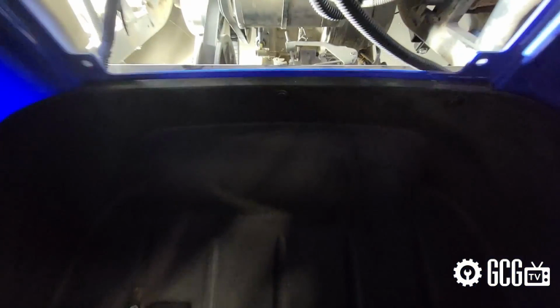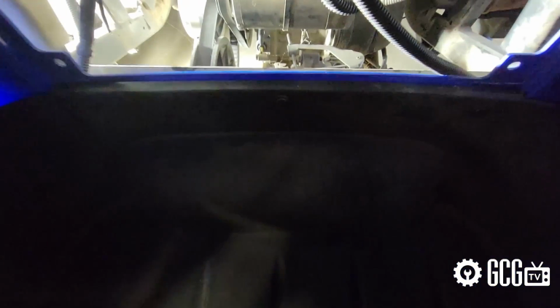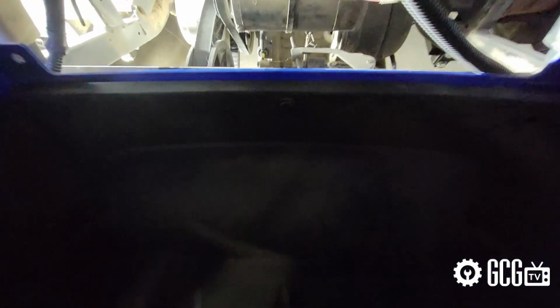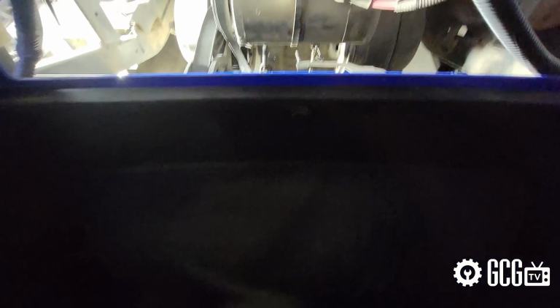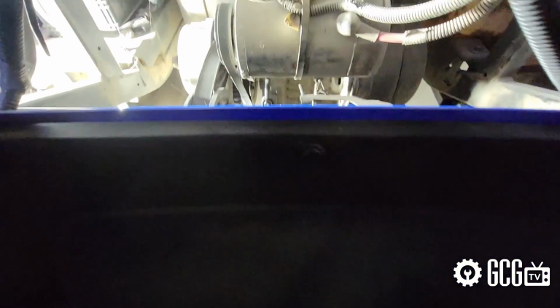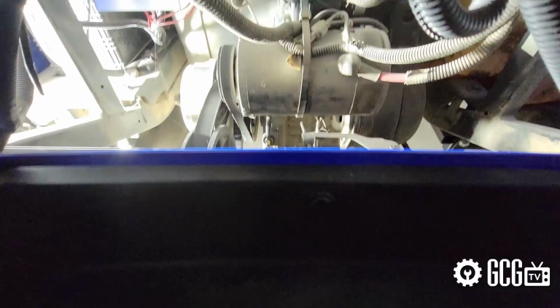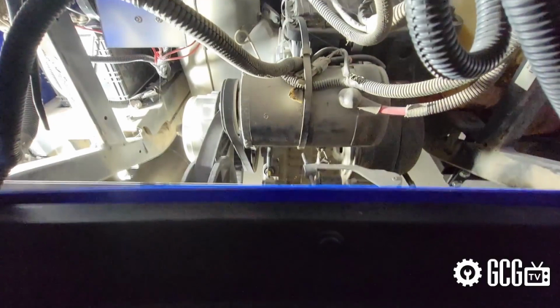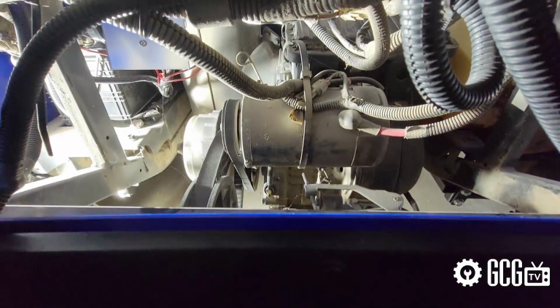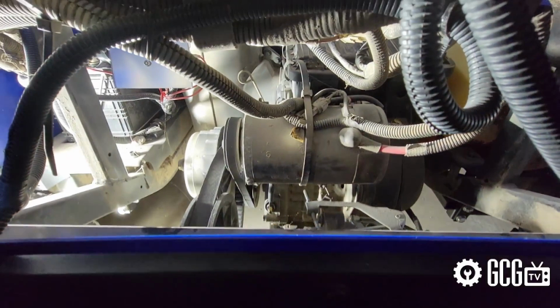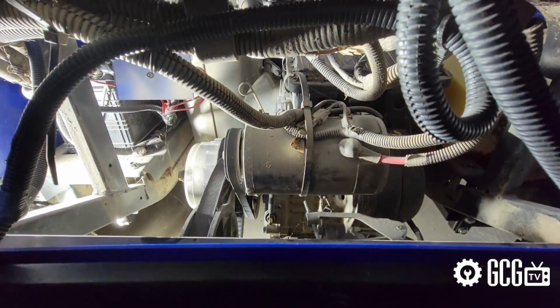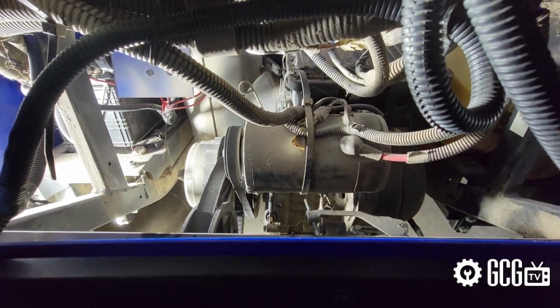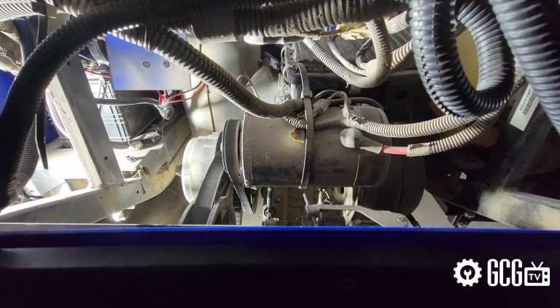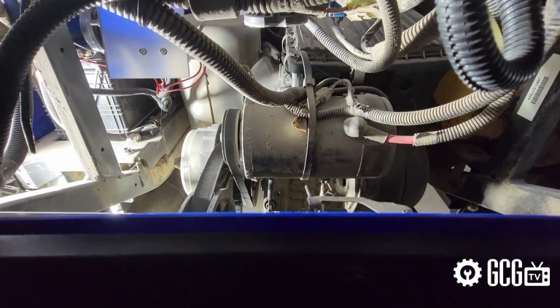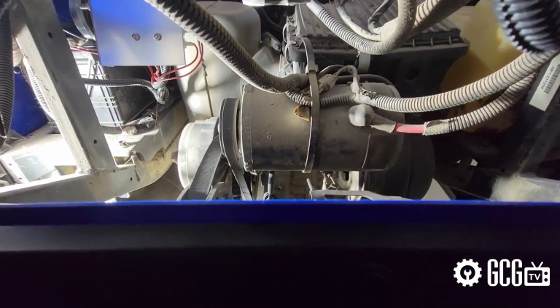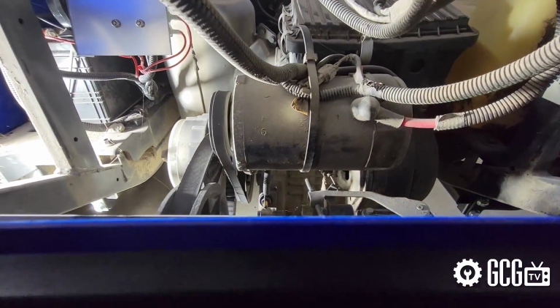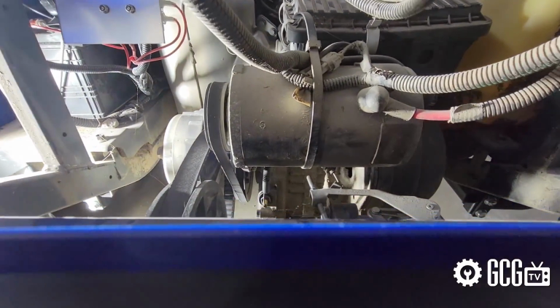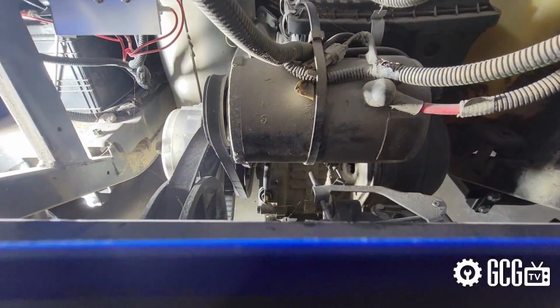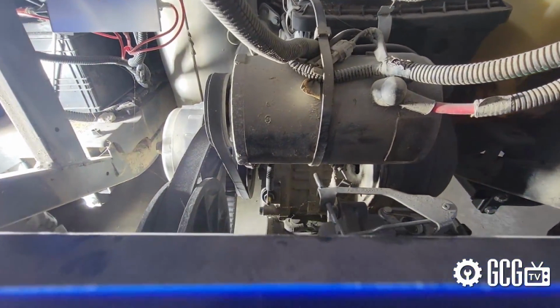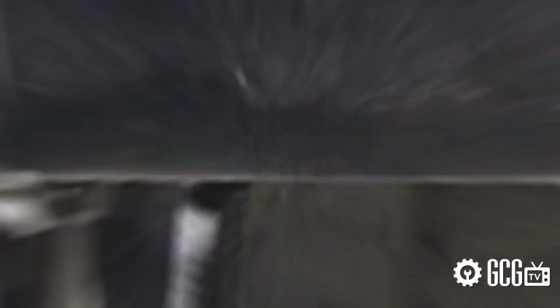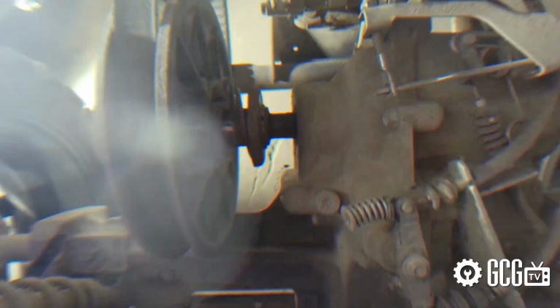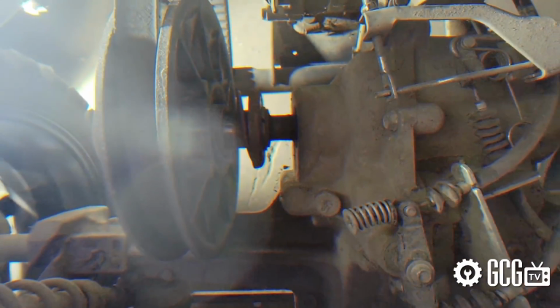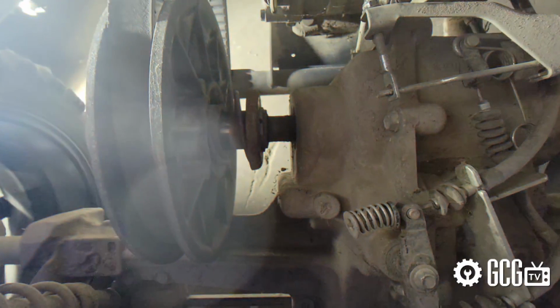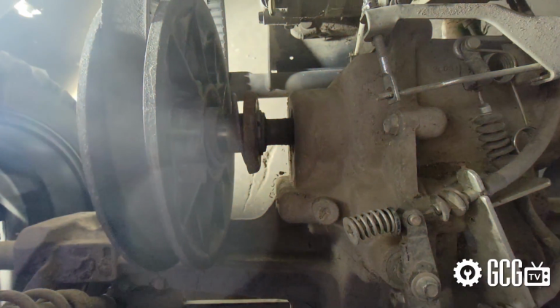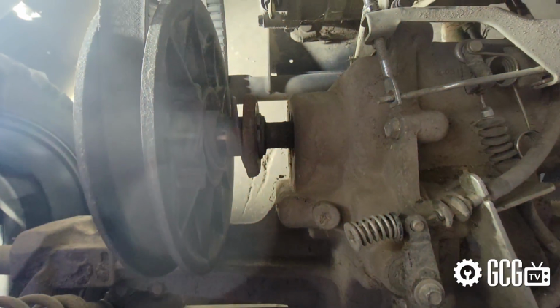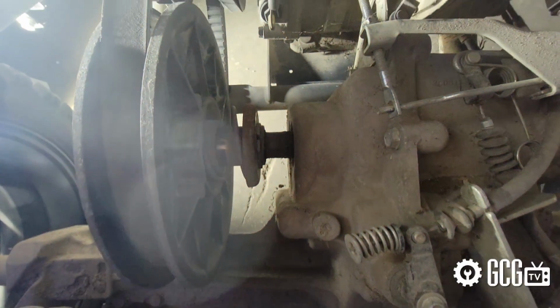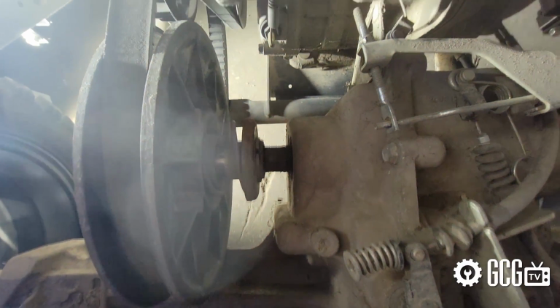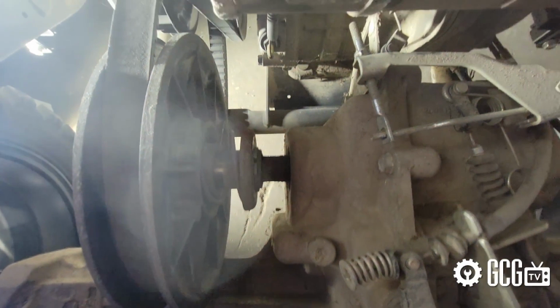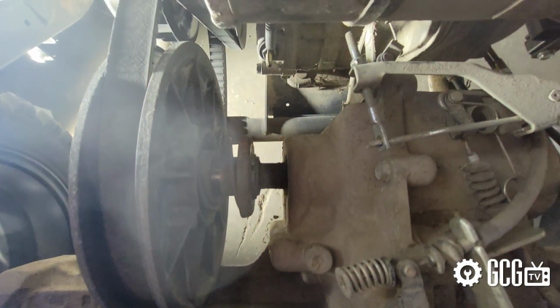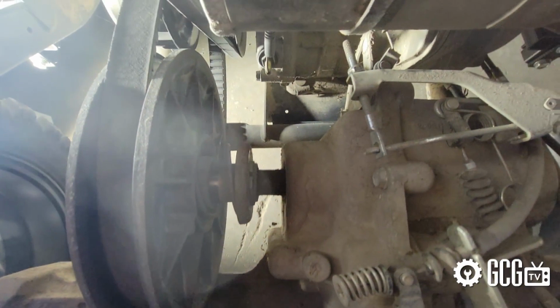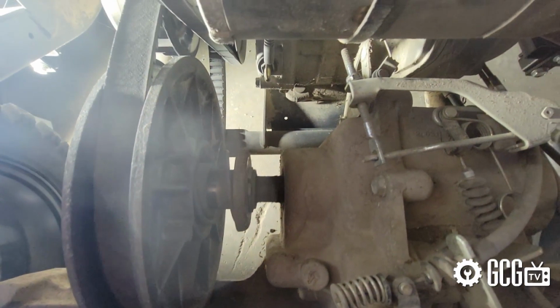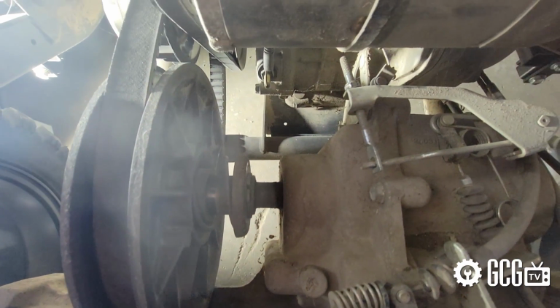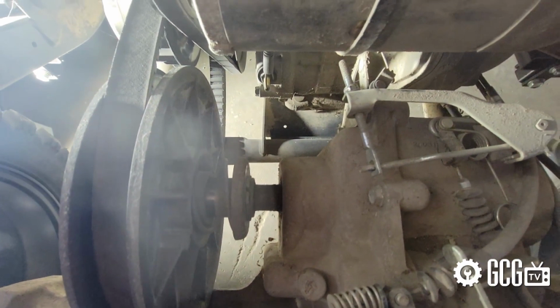We'll do this by grabbing a 10-millimeter wrench and locating the governor under the service panel in the rear, above the engine. For reference, it's just opposite the driven clutch at the rear of the engine compartment.